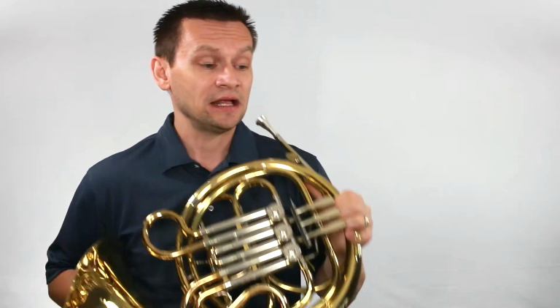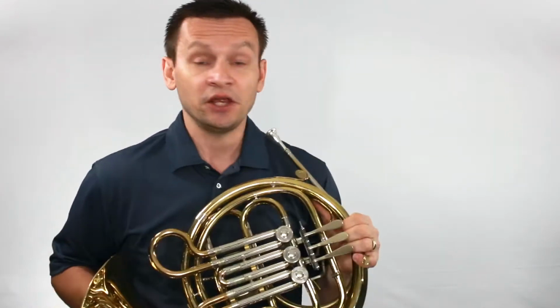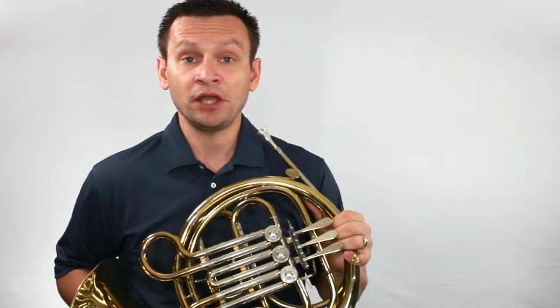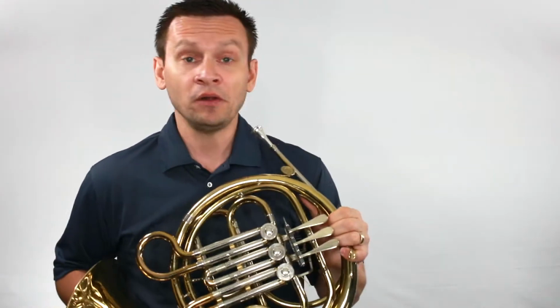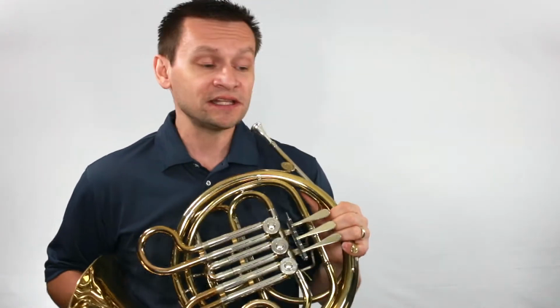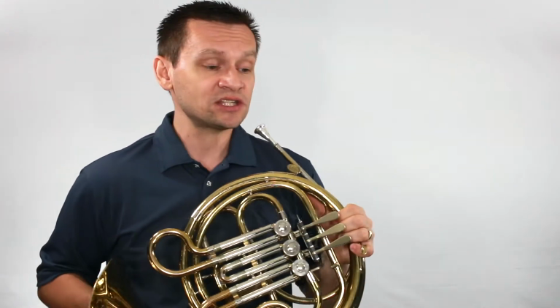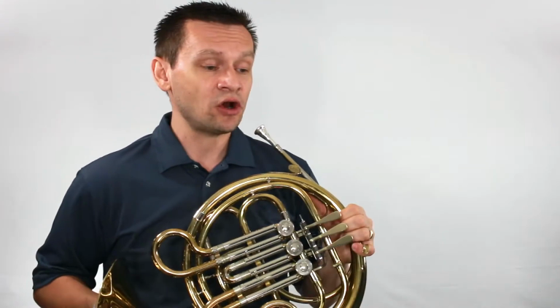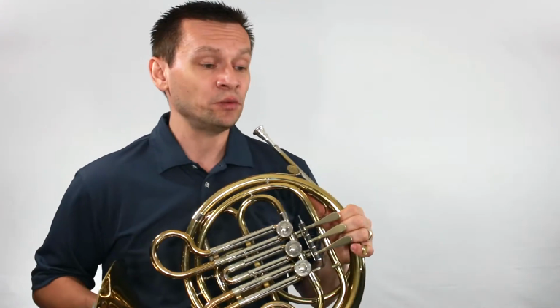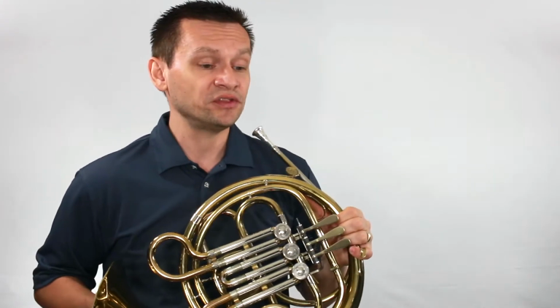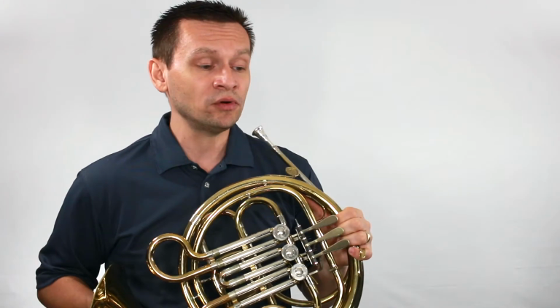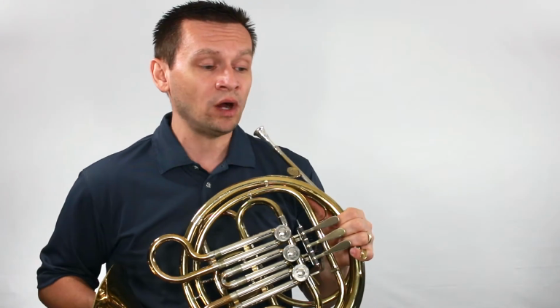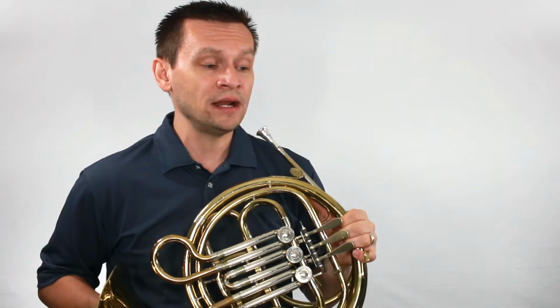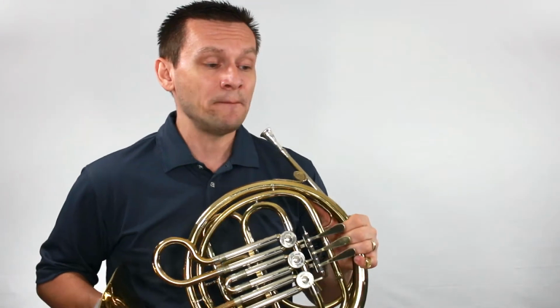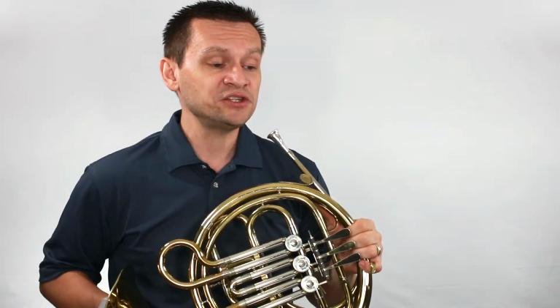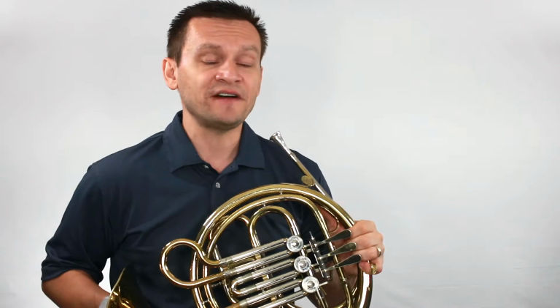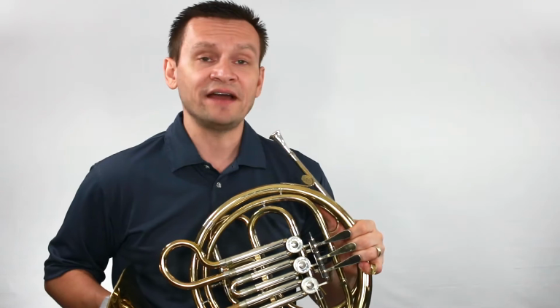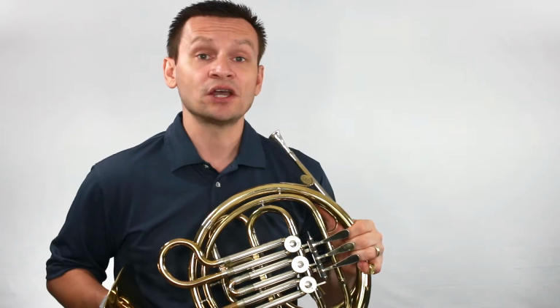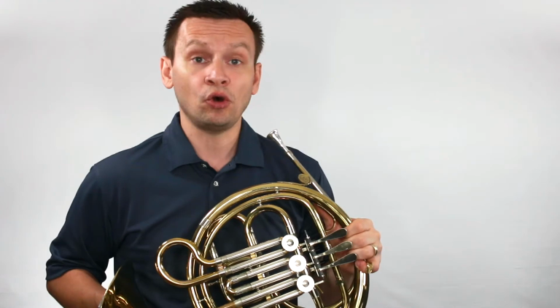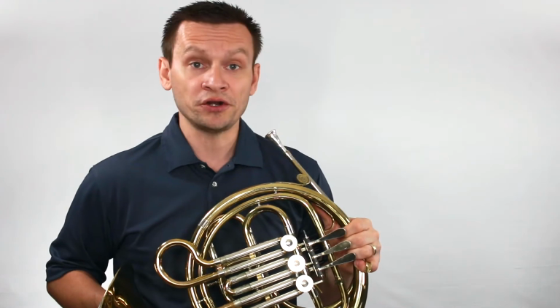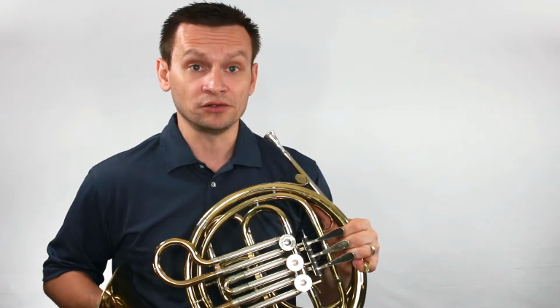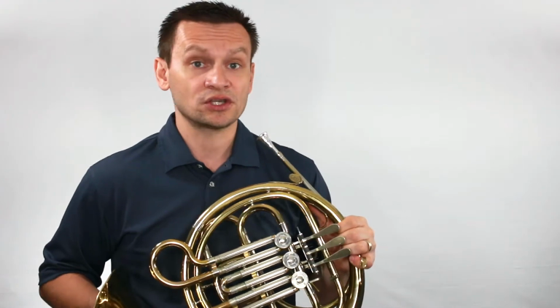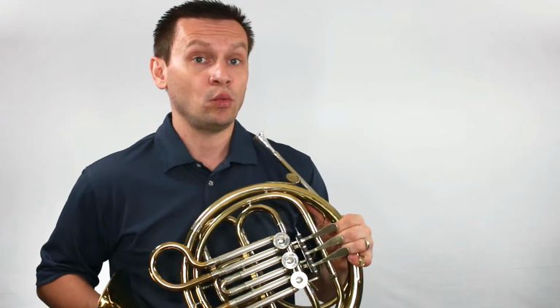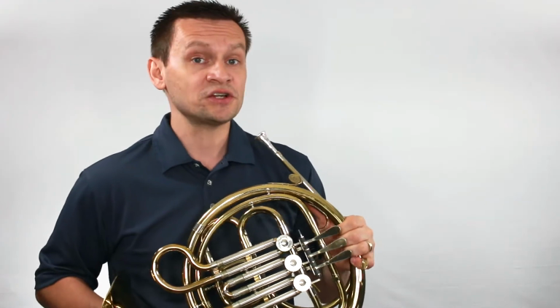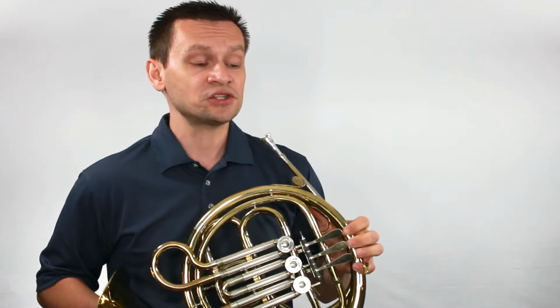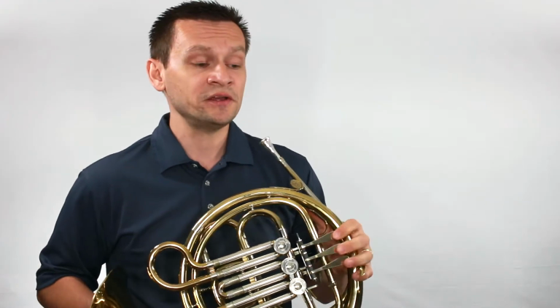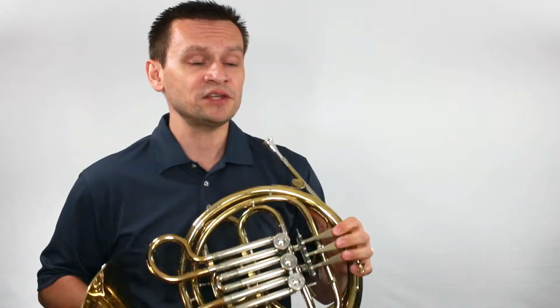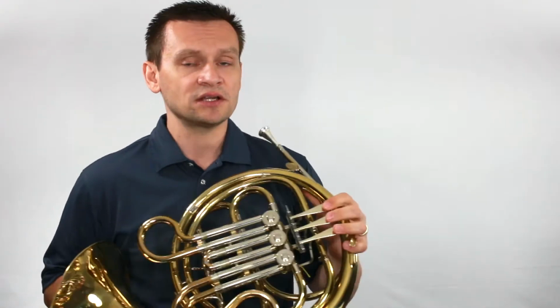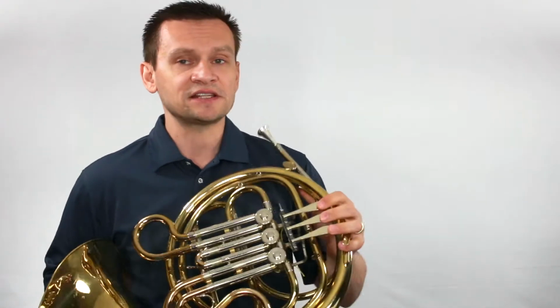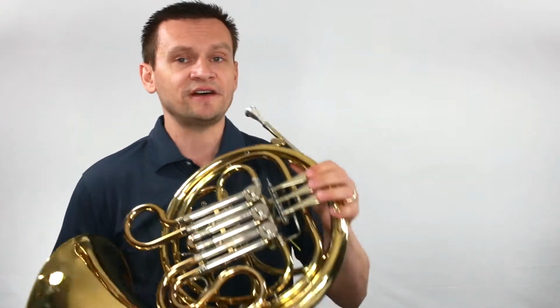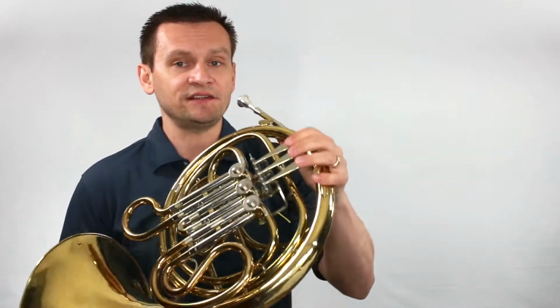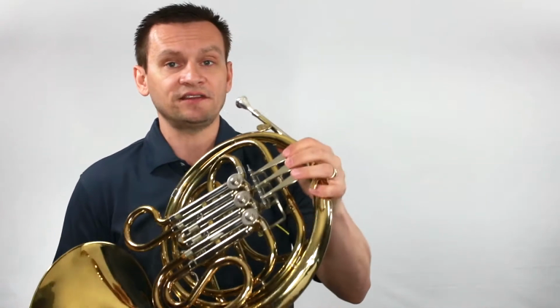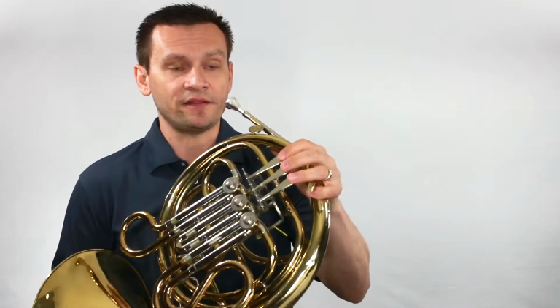Here we go. Let's get started with number one, Major 5's quarter notes. What's our starting pitch? Let's find it together.